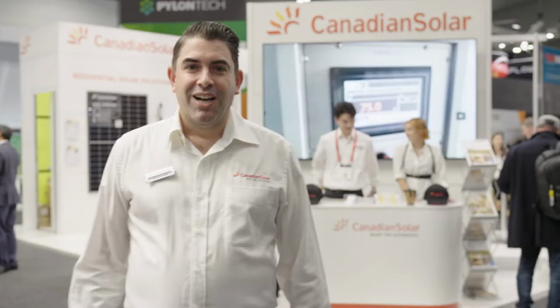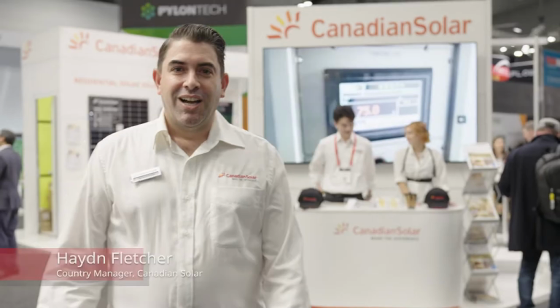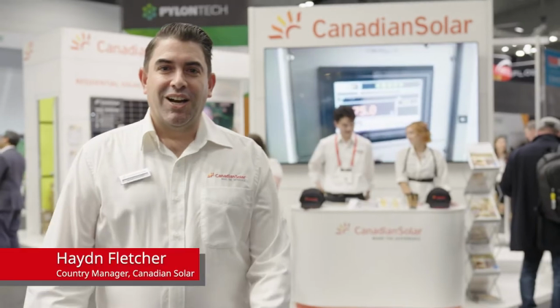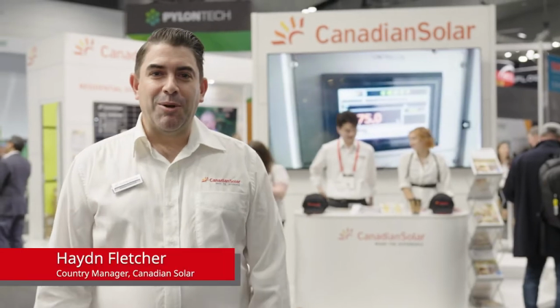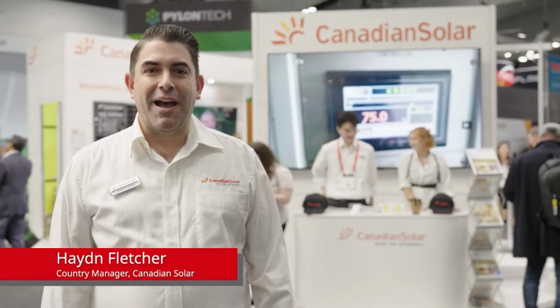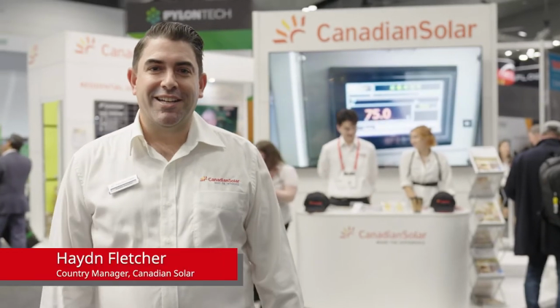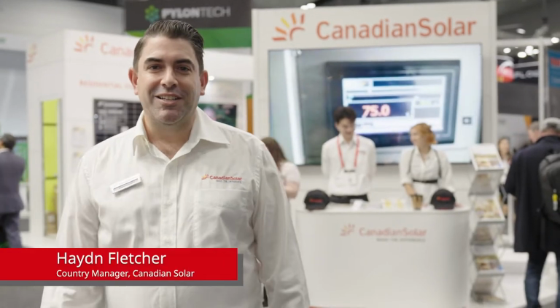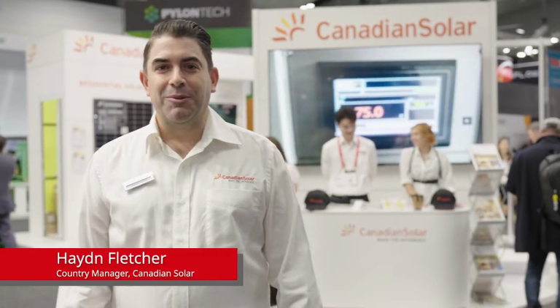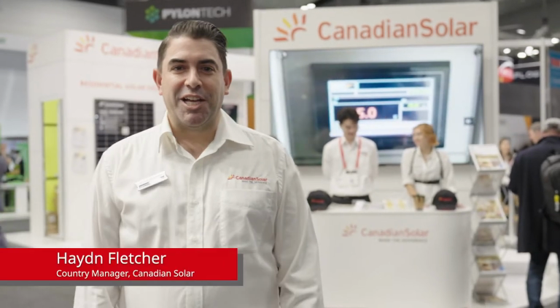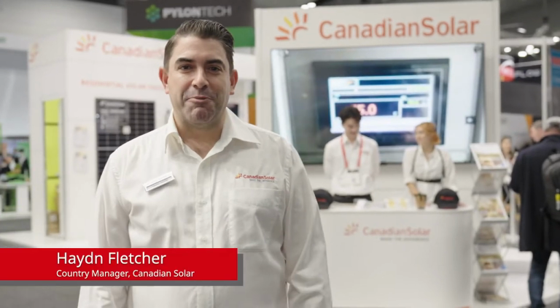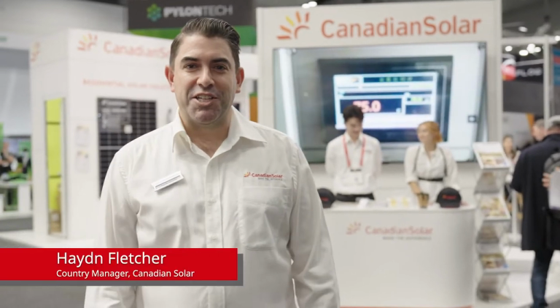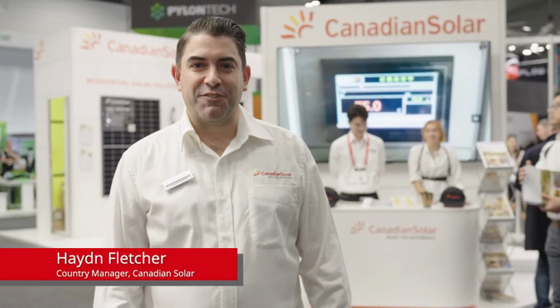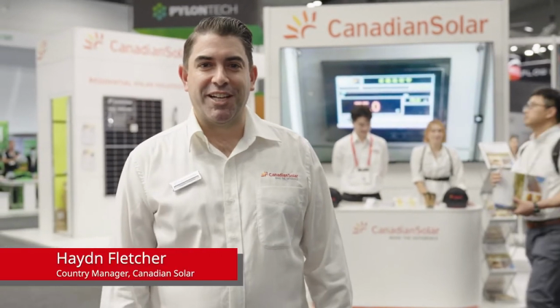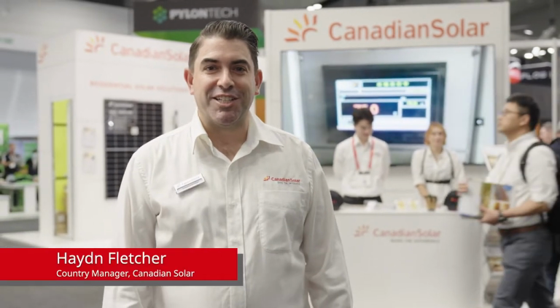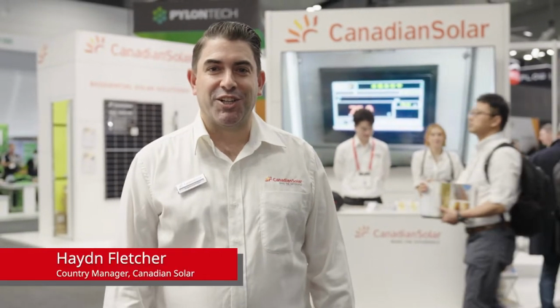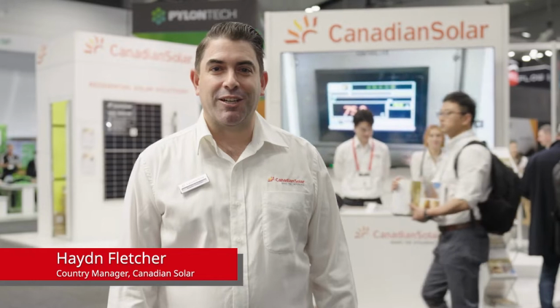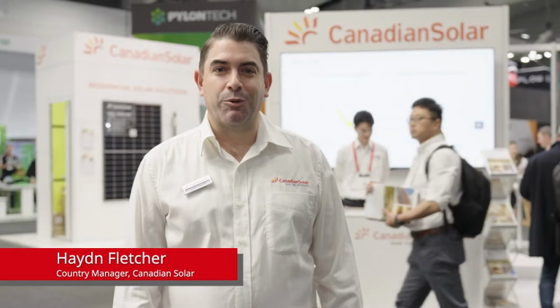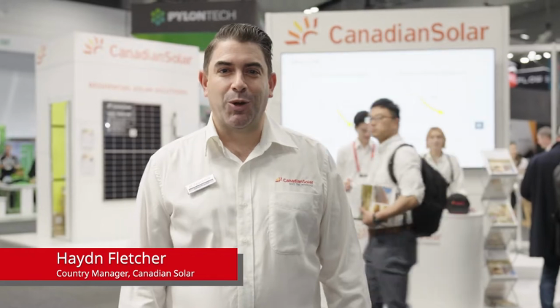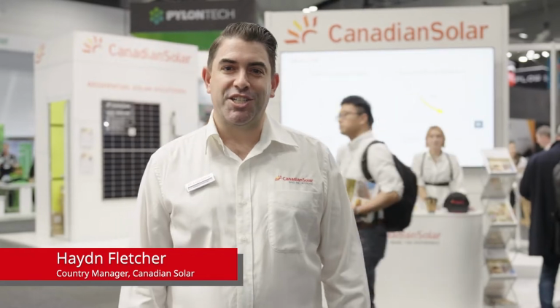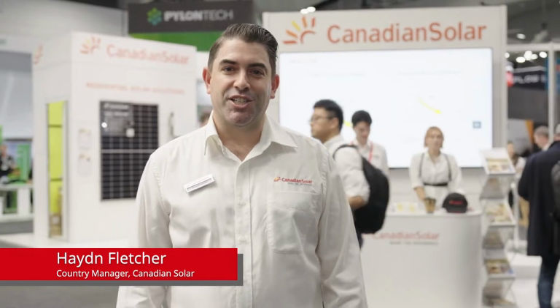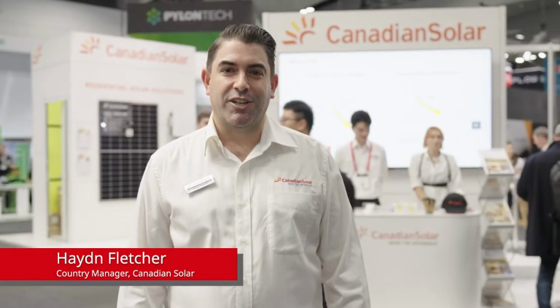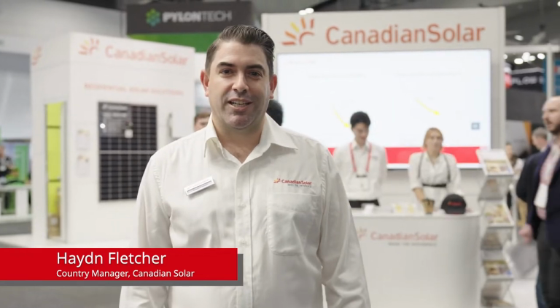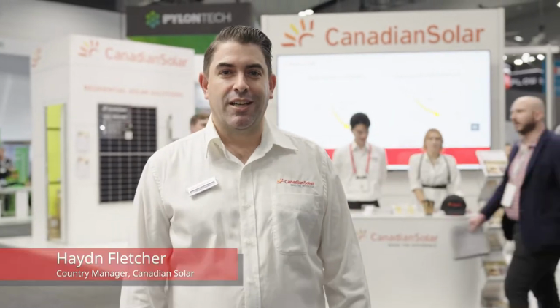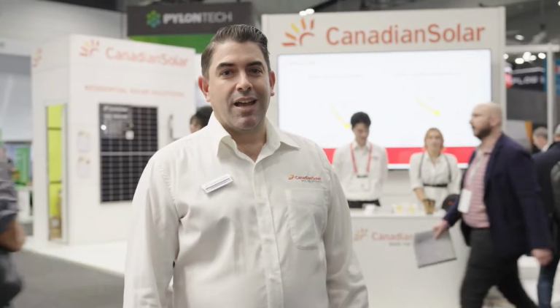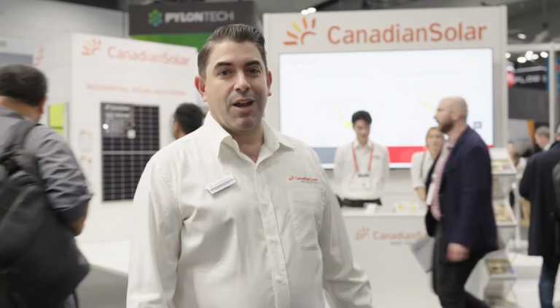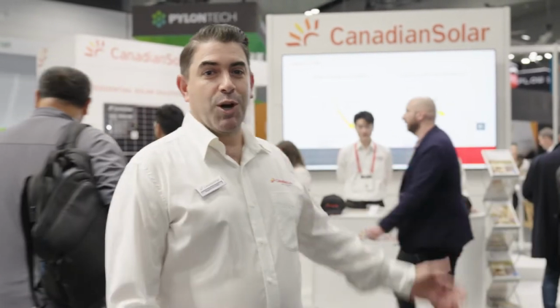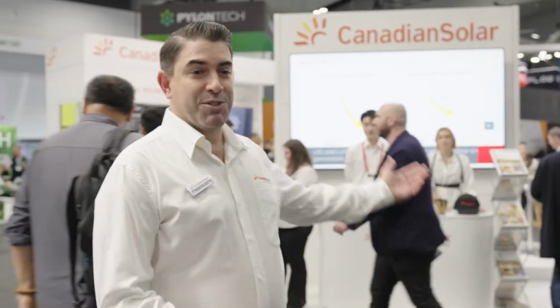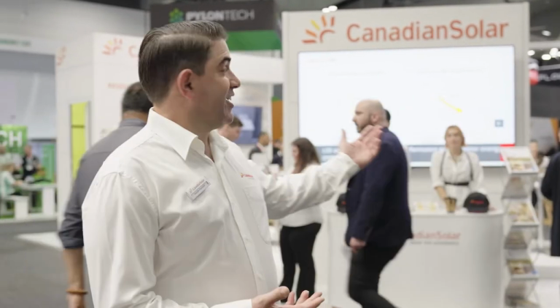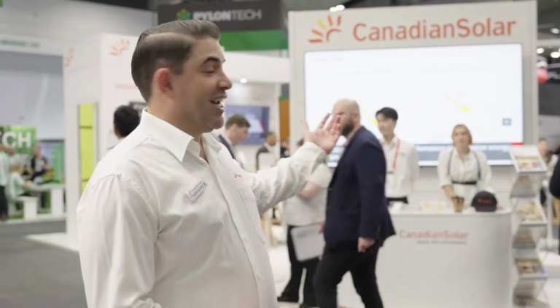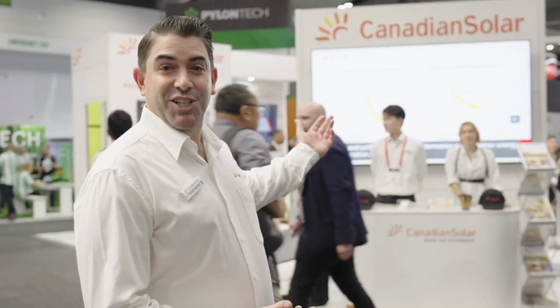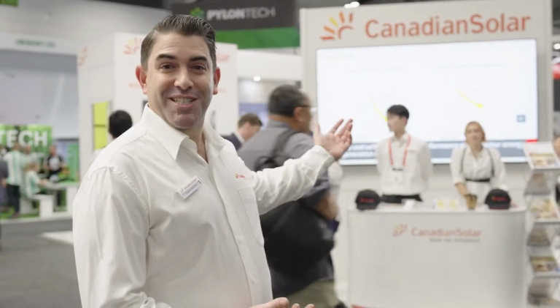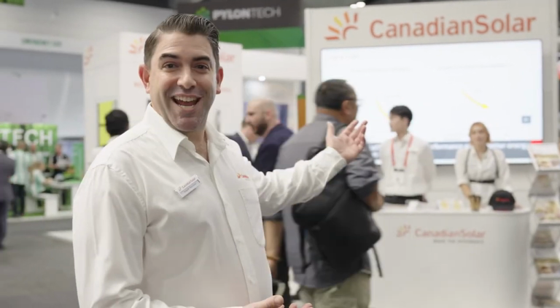Hi, I'm Hayden. I'm the Country Manager for Canadian Solar. We're at All Energy Australia — welcome to the Canadian Solar stand.